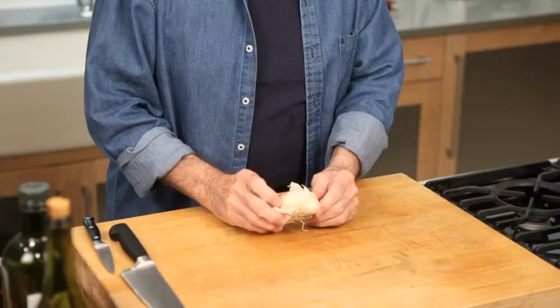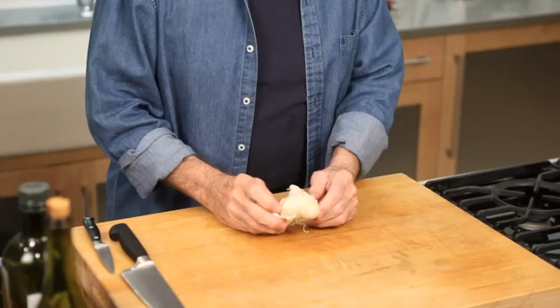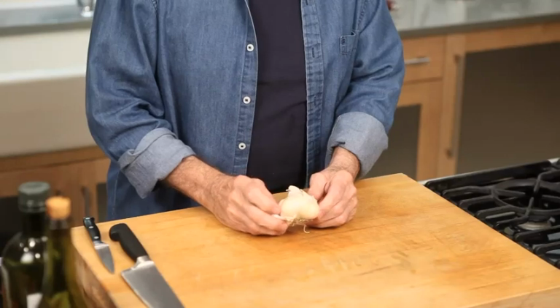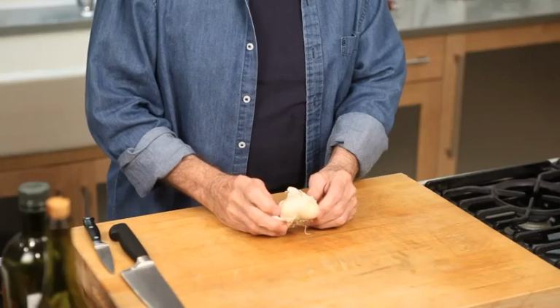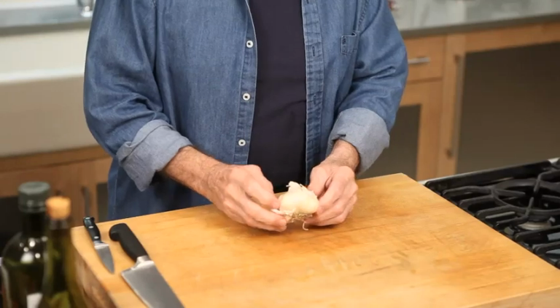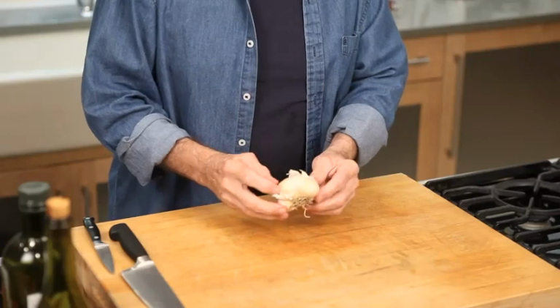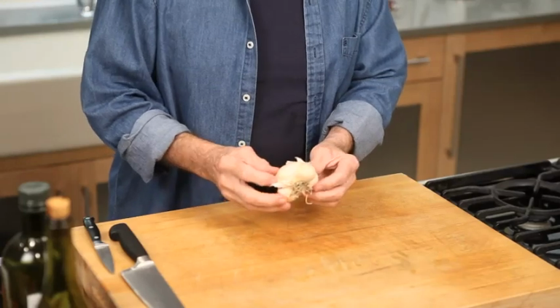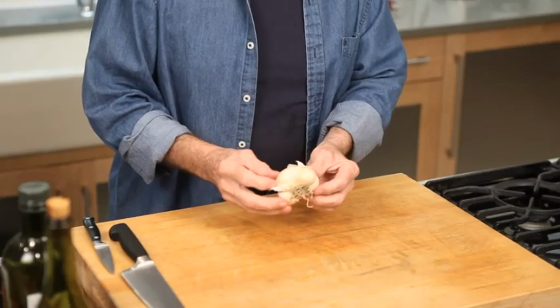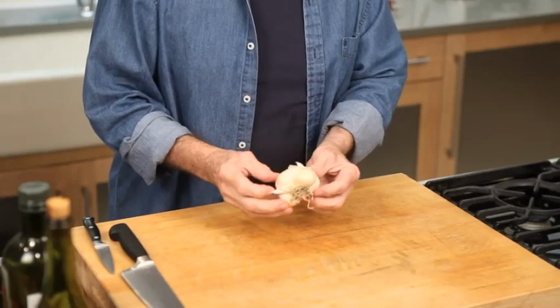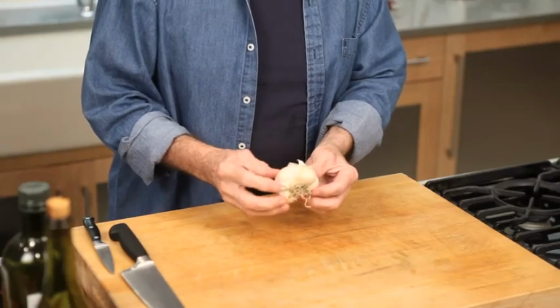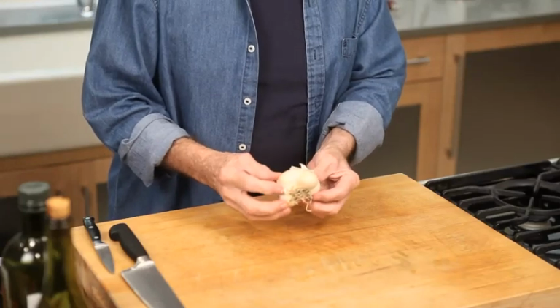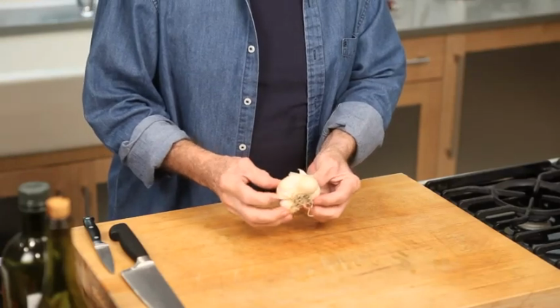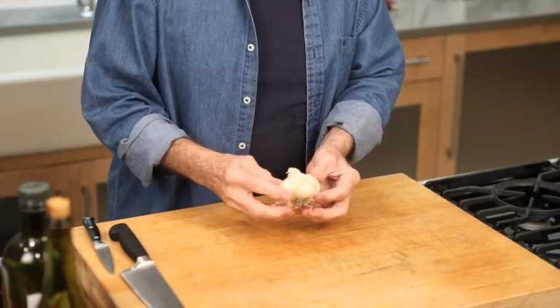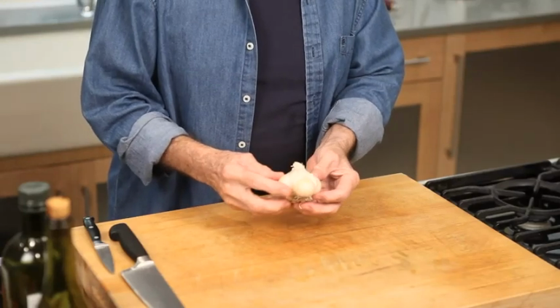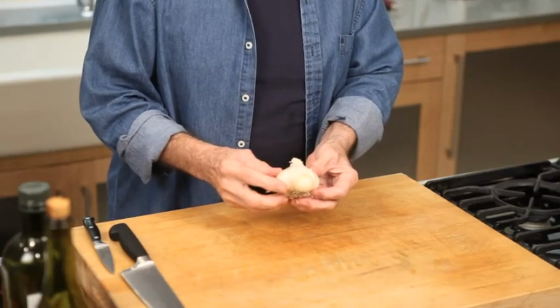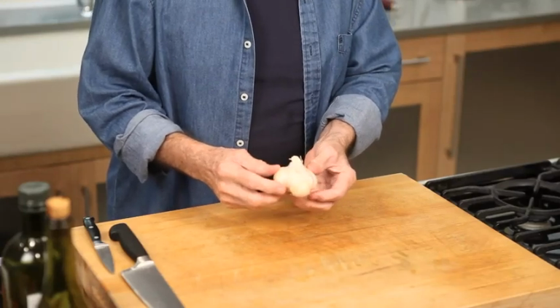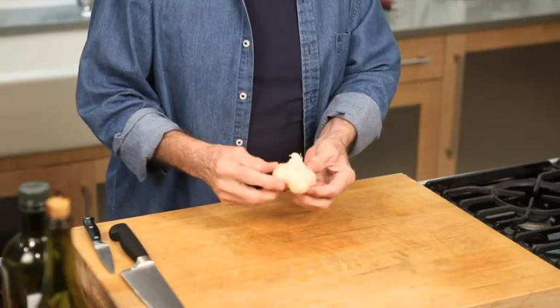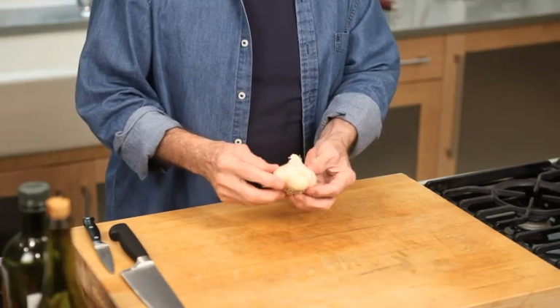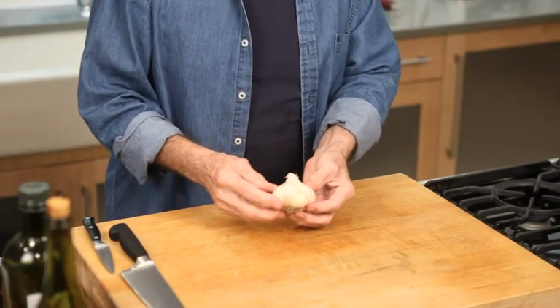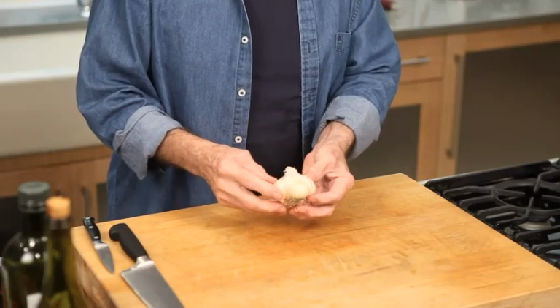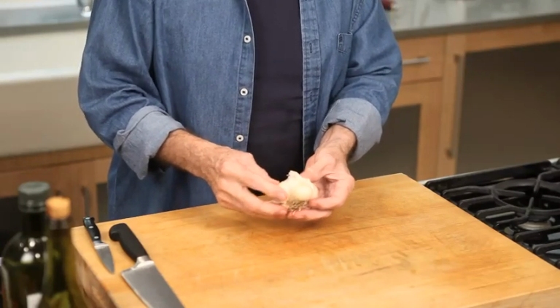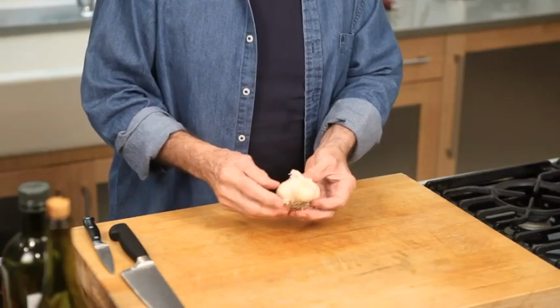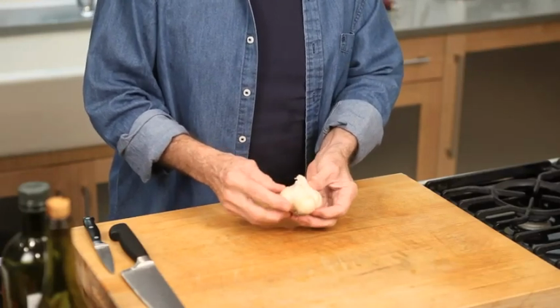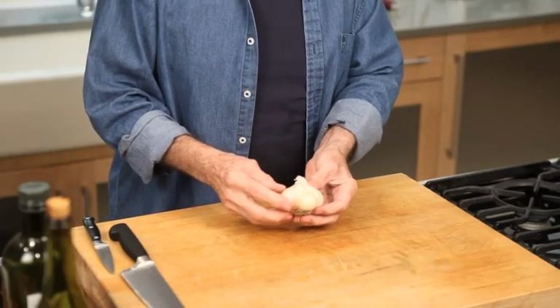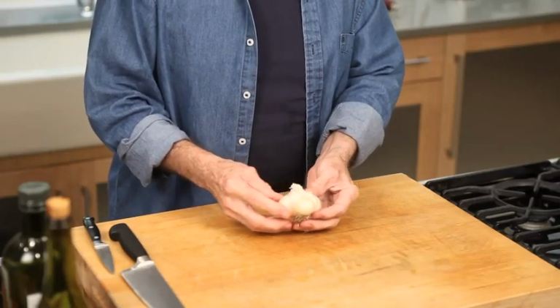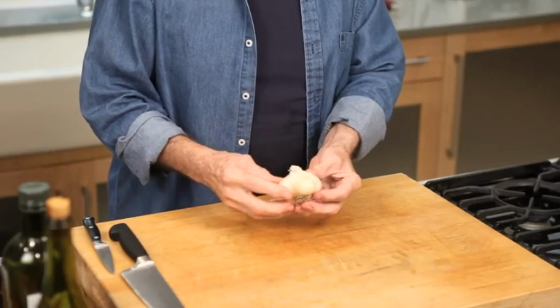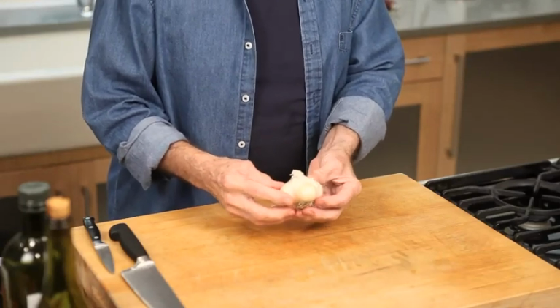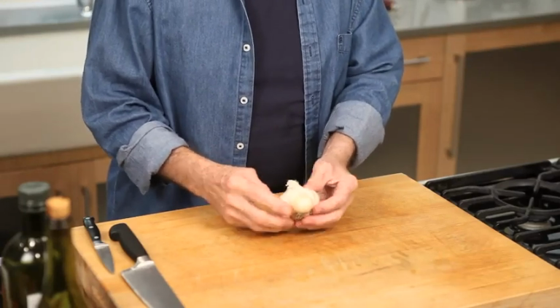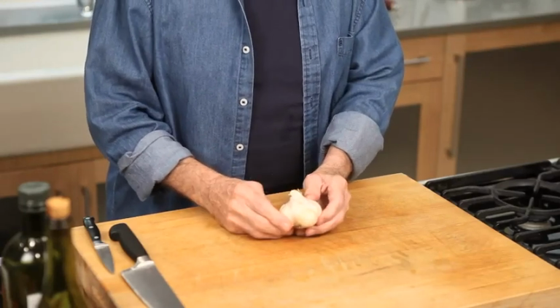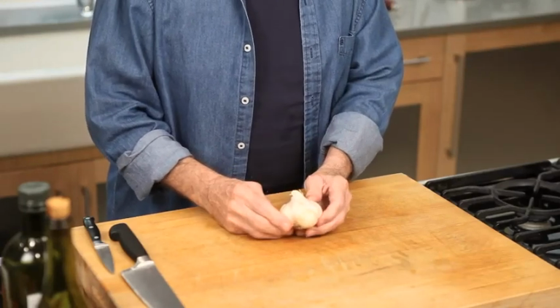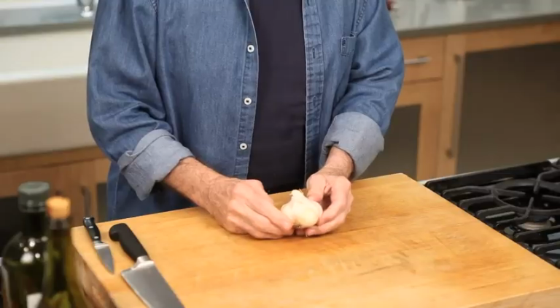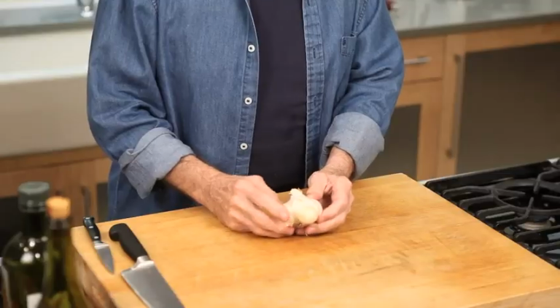A whole head of garlic. Garlic is the gold of the cook.